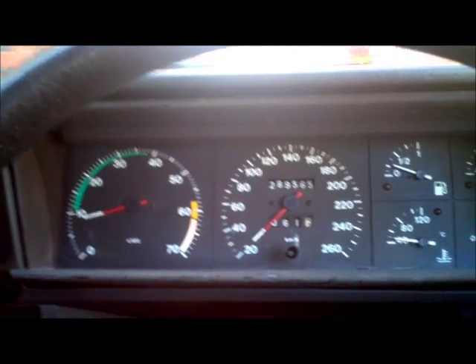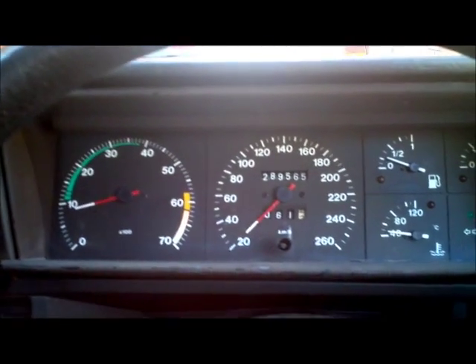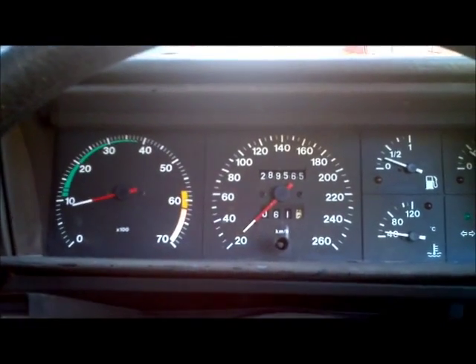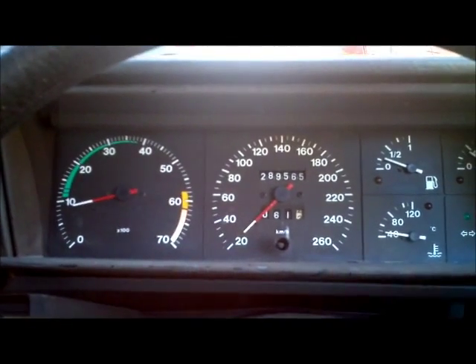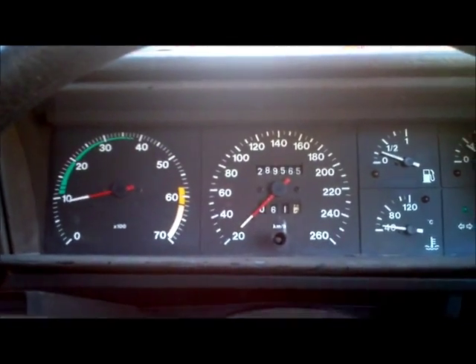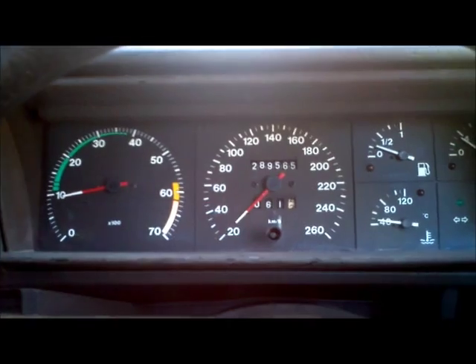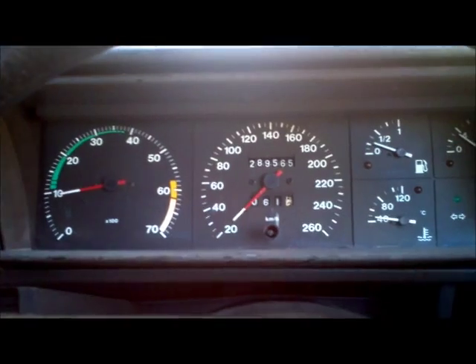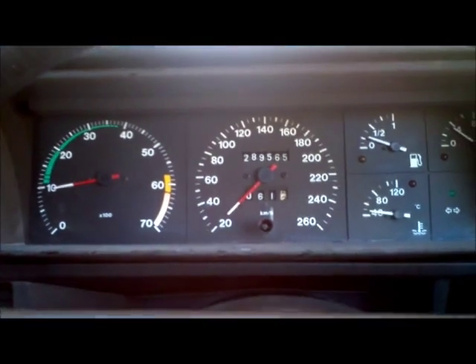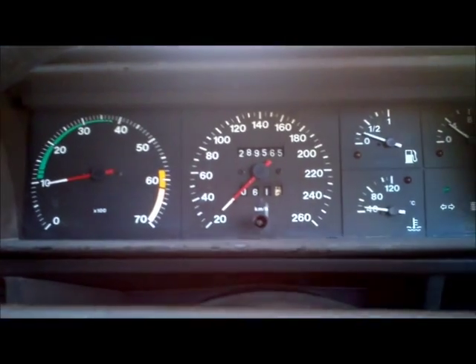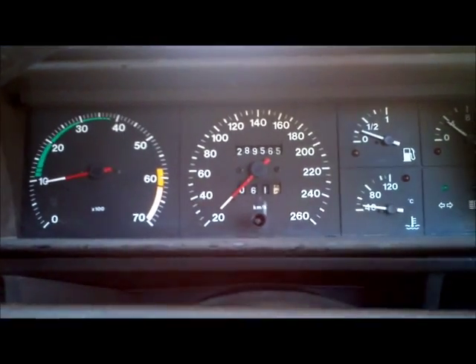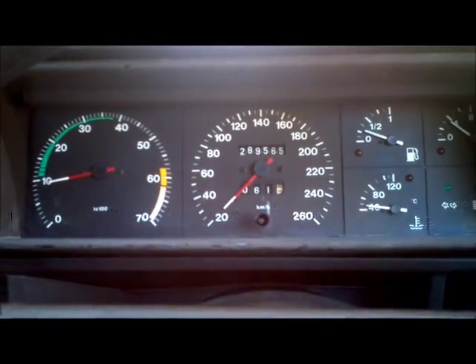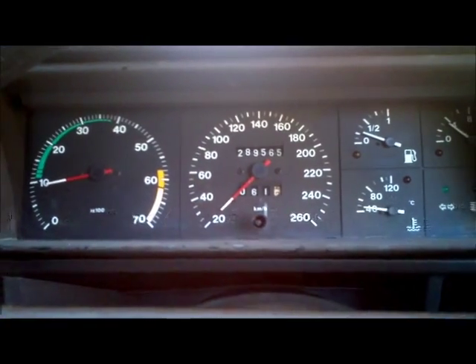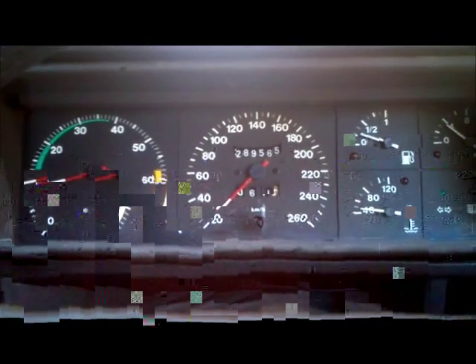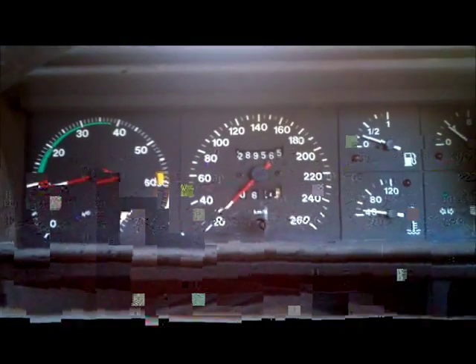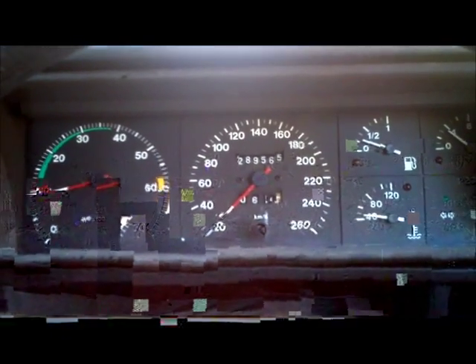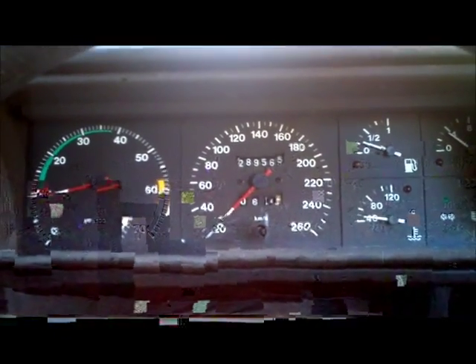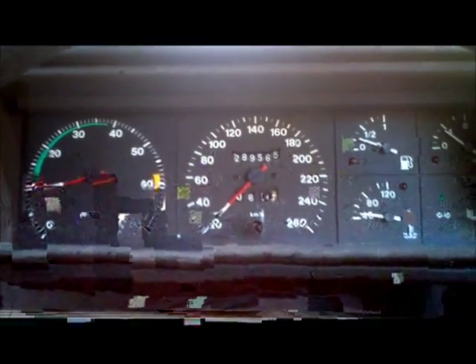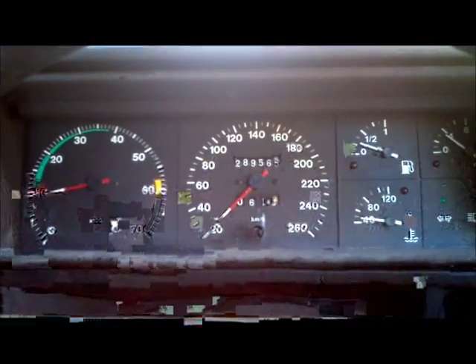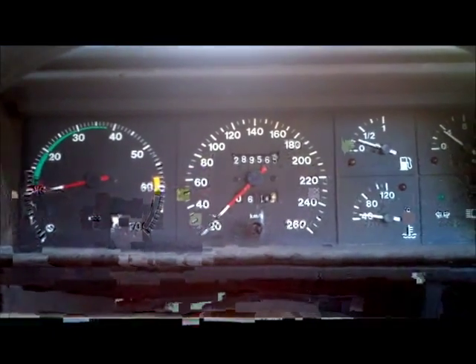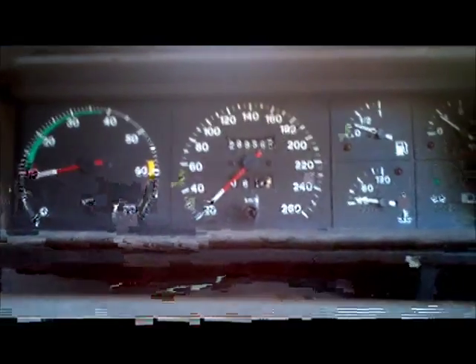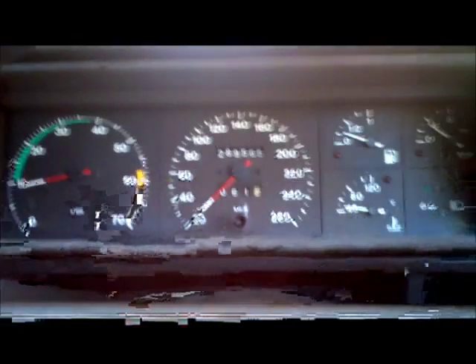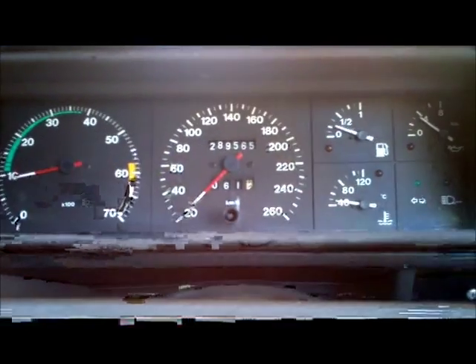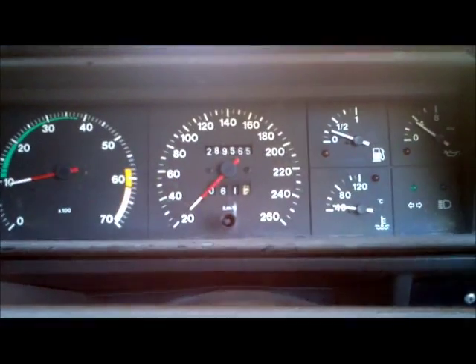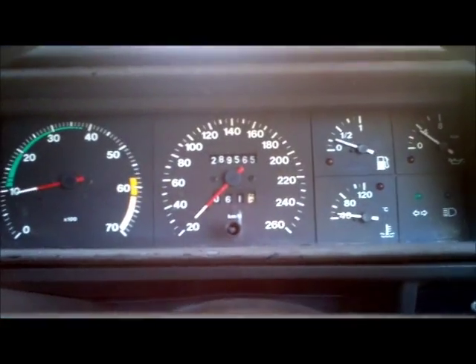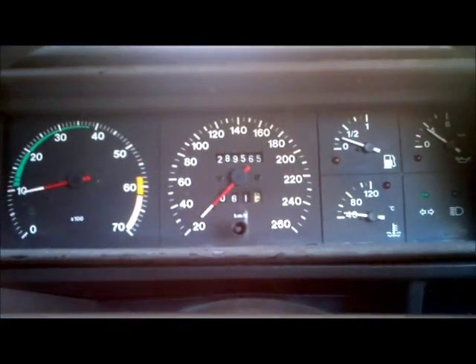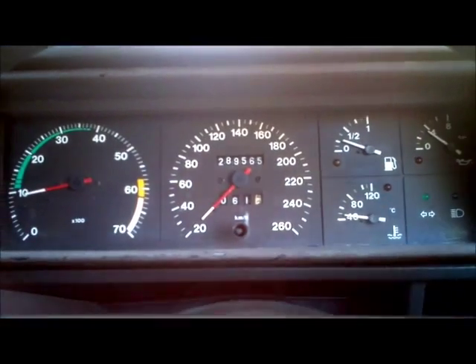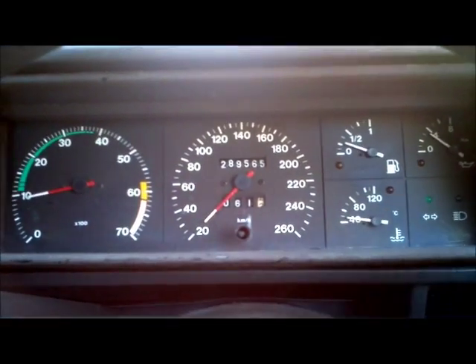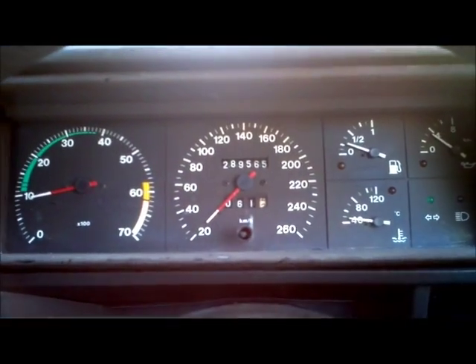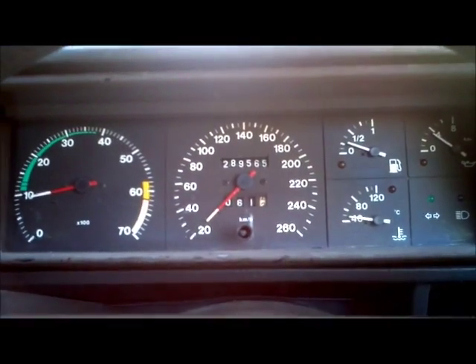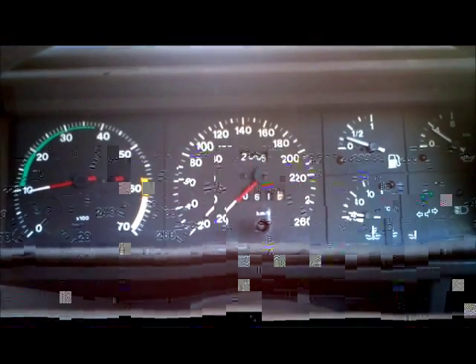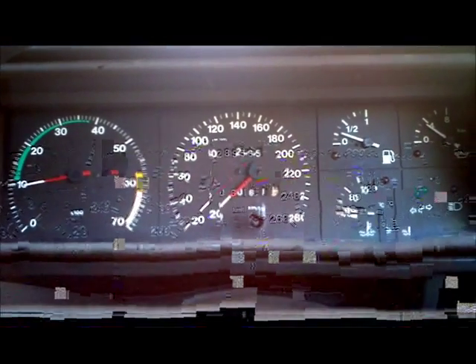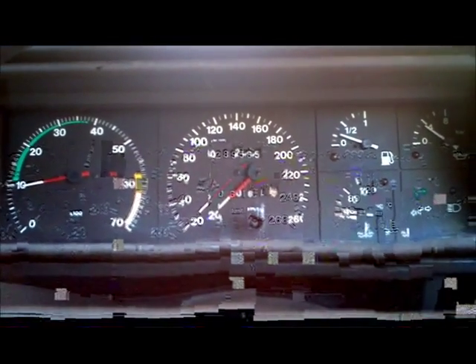So there we go — we've successfully changed the soft limiter on the Alpha 75.